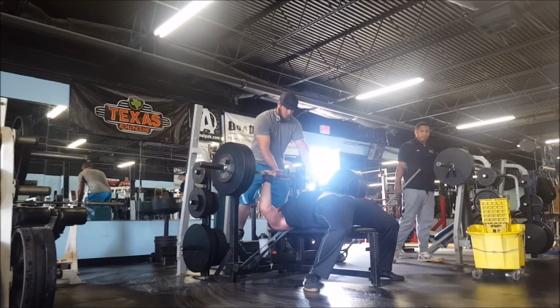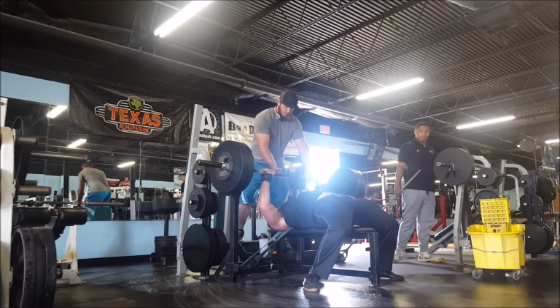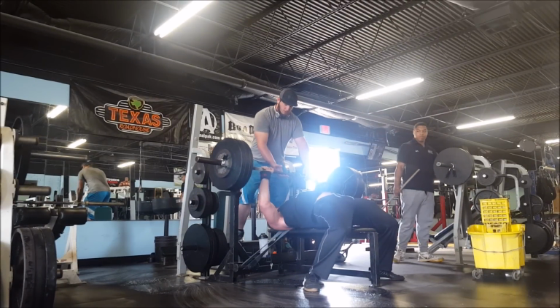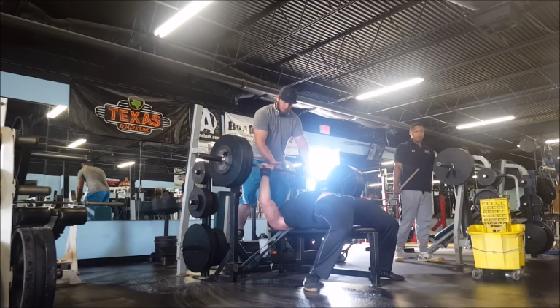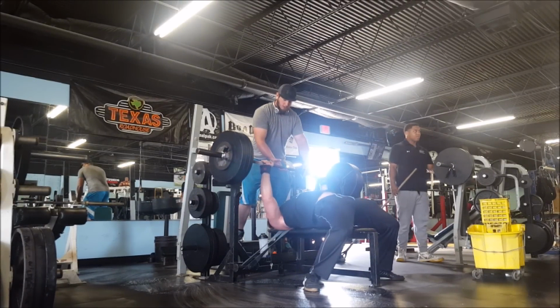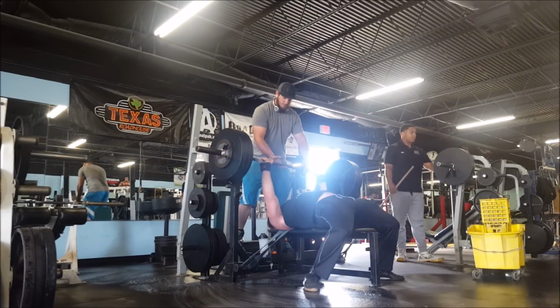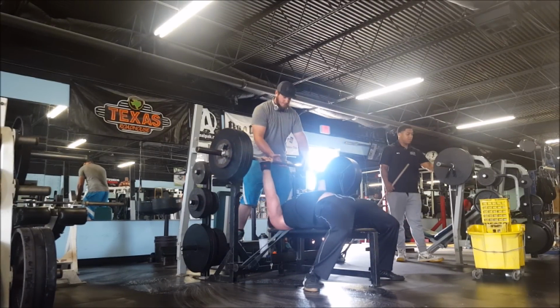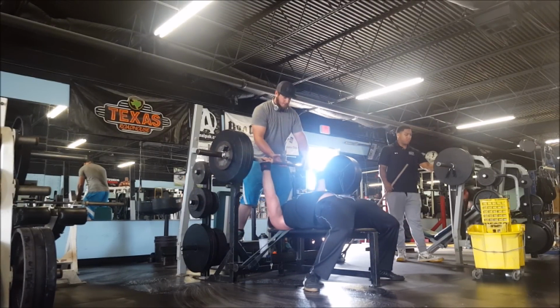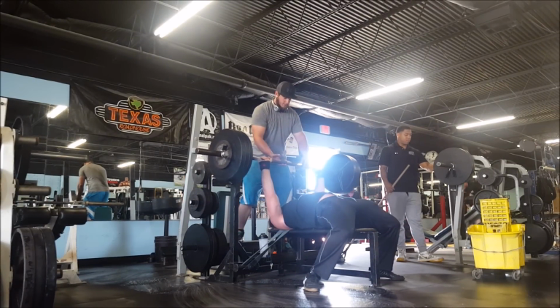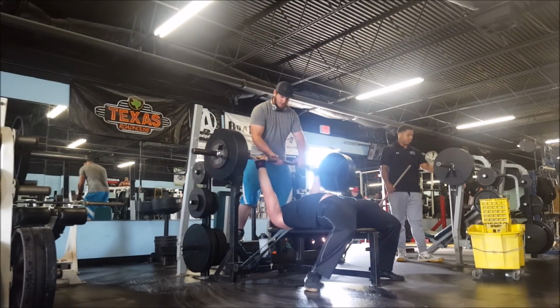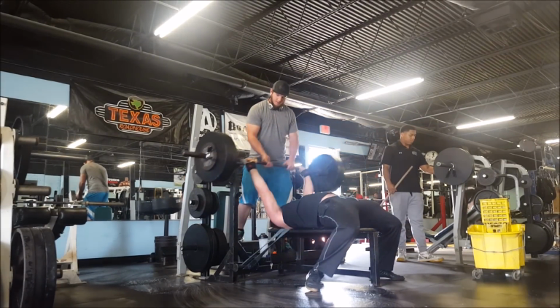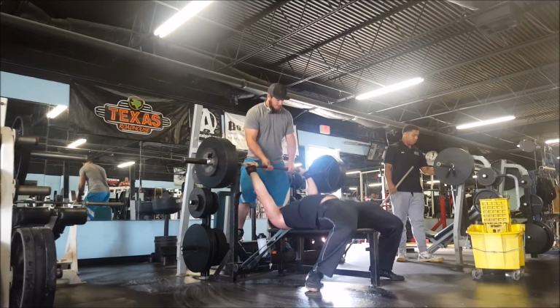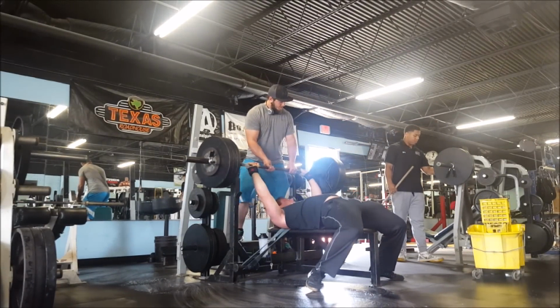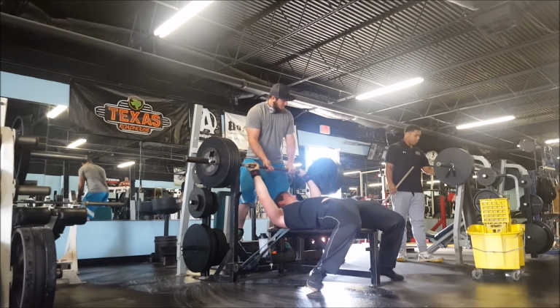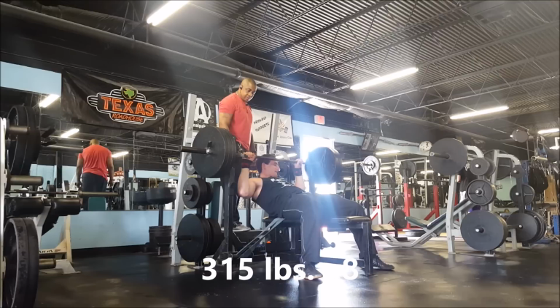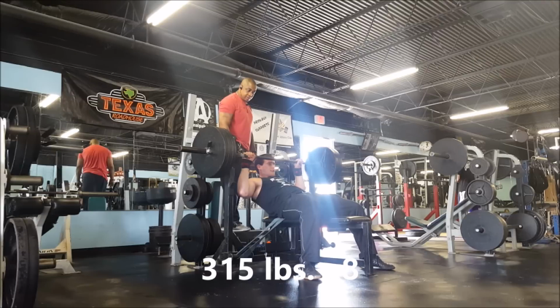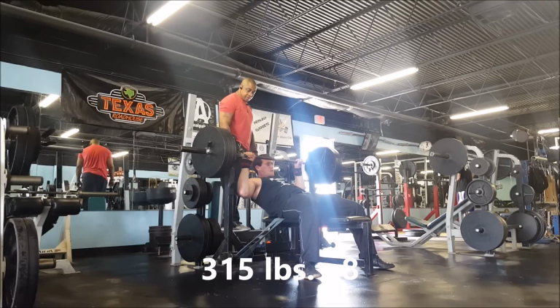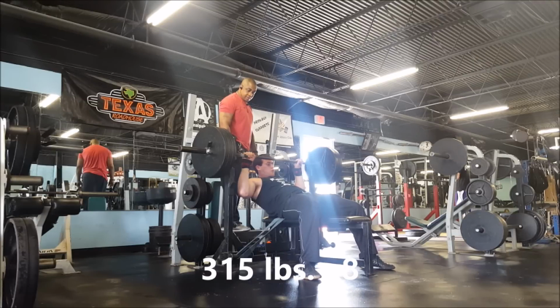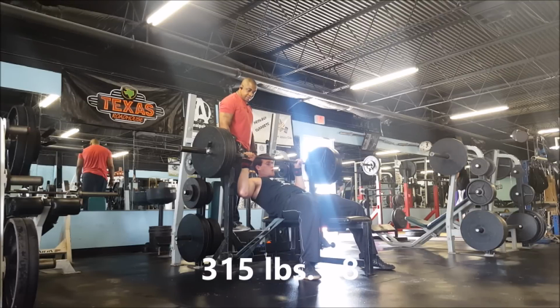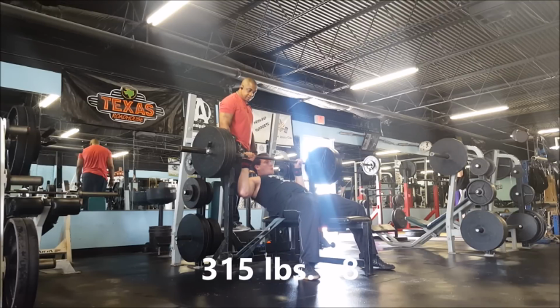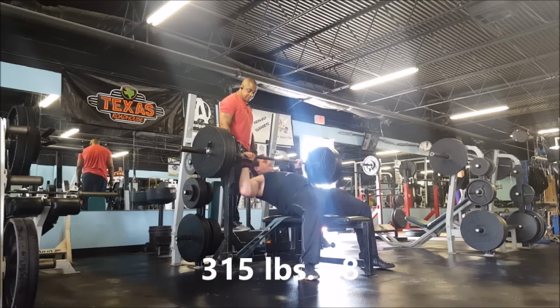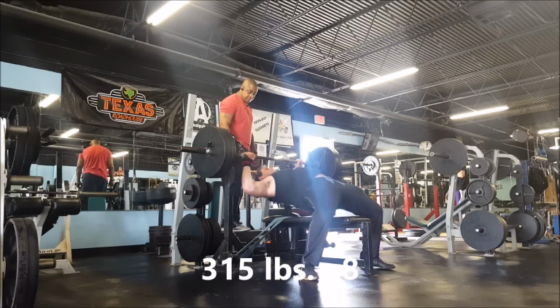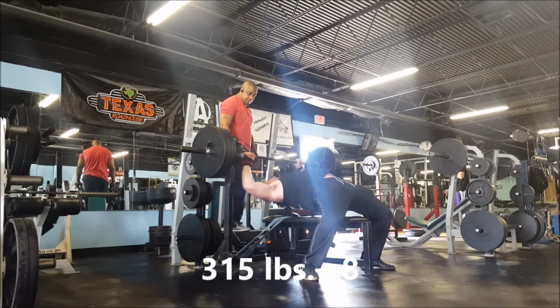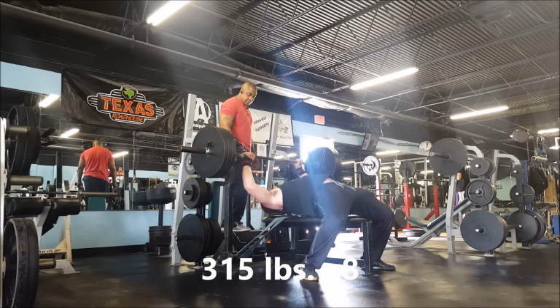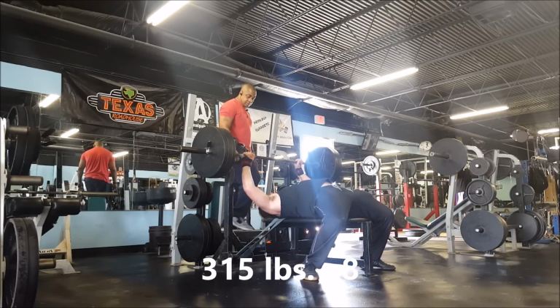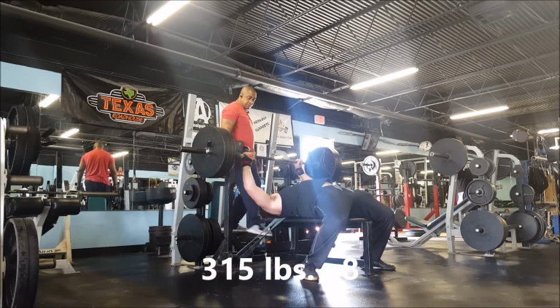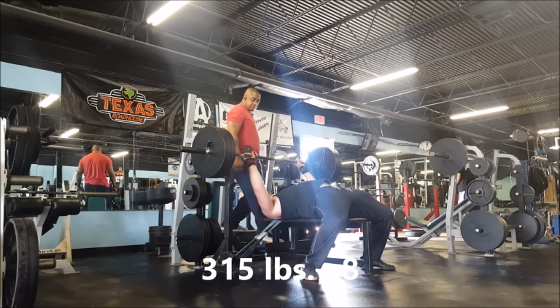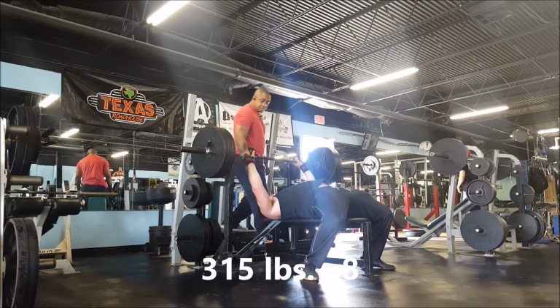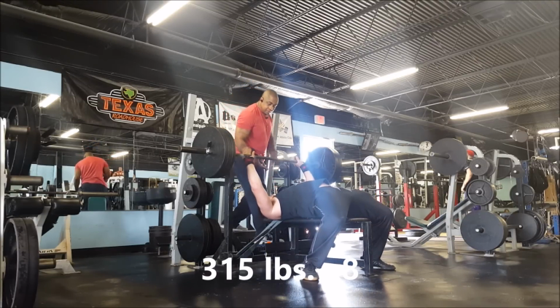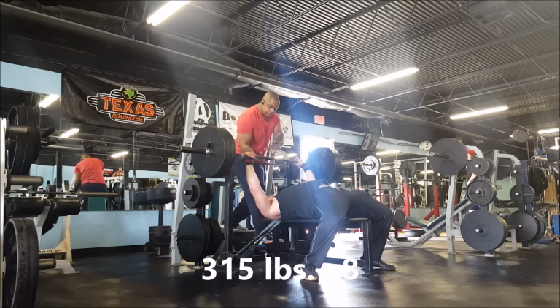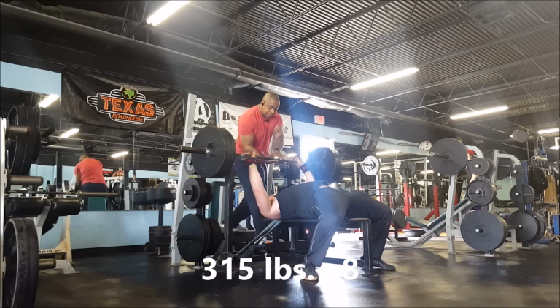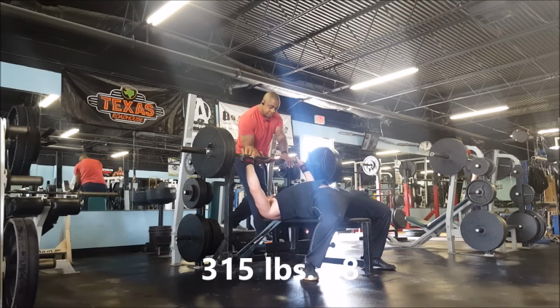I decided to do one more set after this of 315, just kind of as a cool down. I got it for eight reps, so I was pretty happy with that.